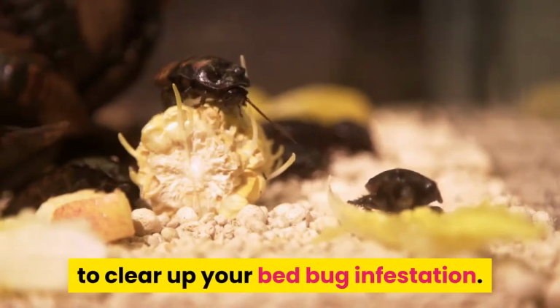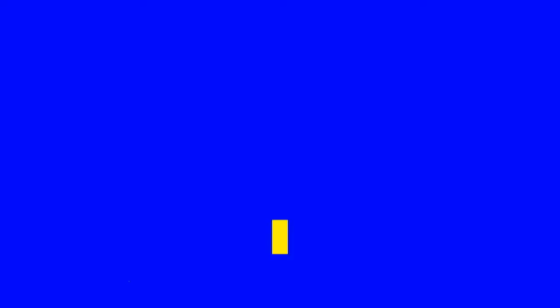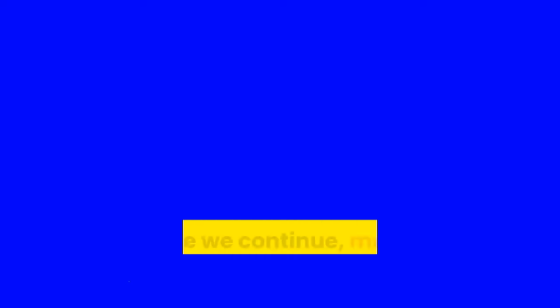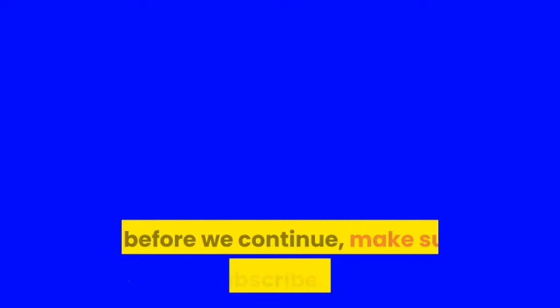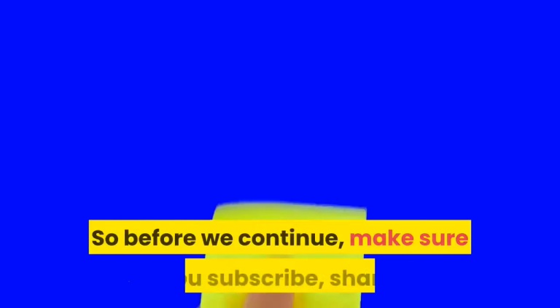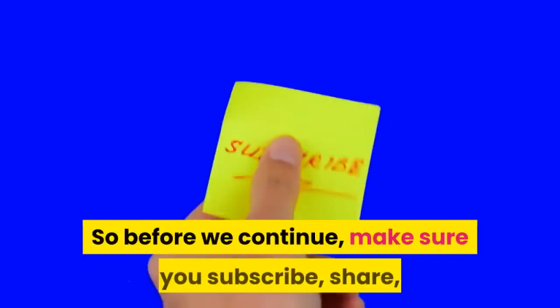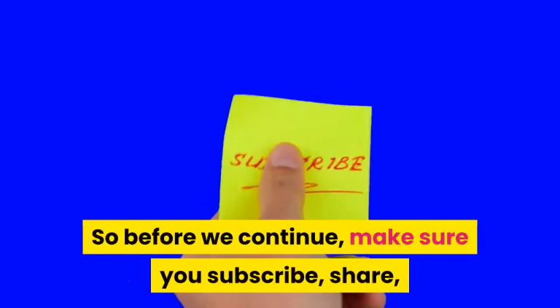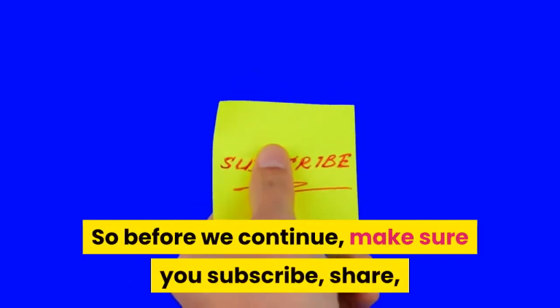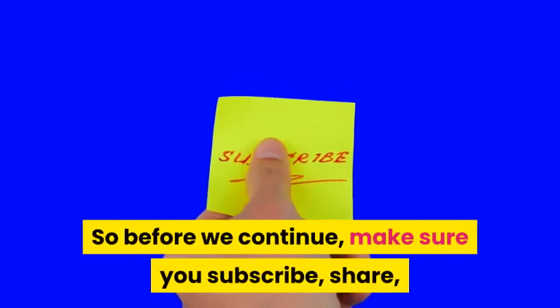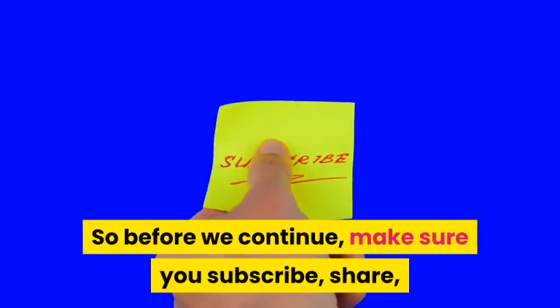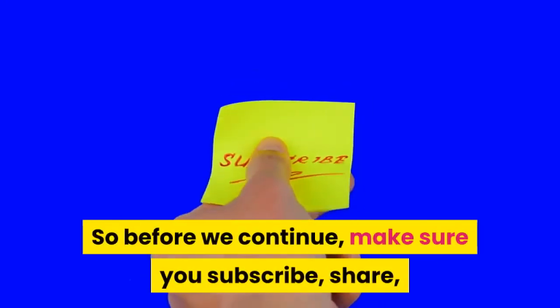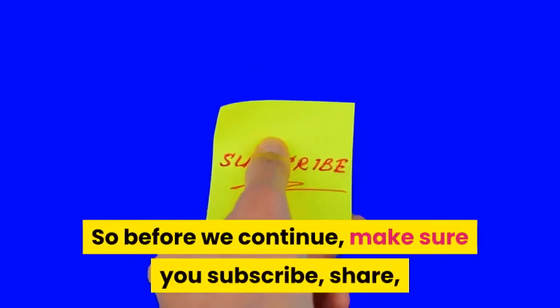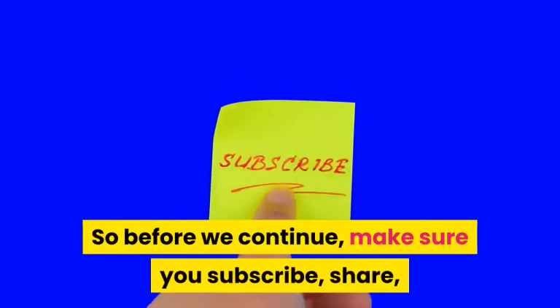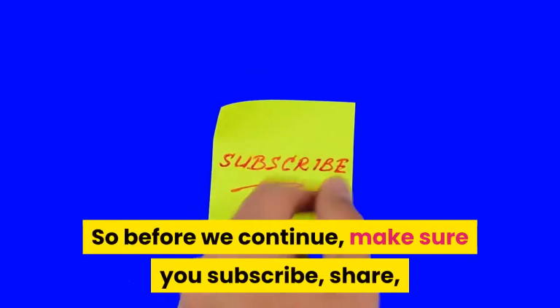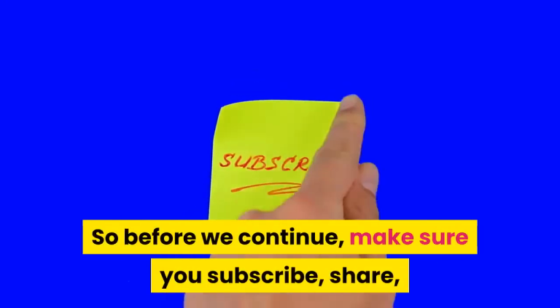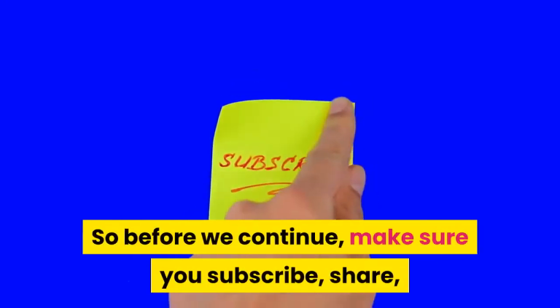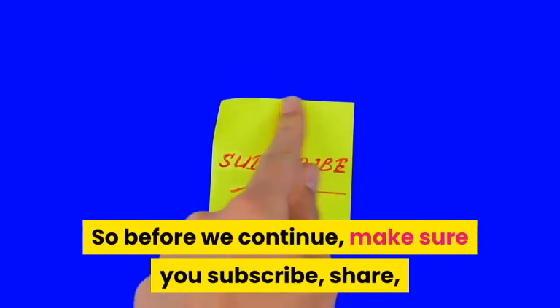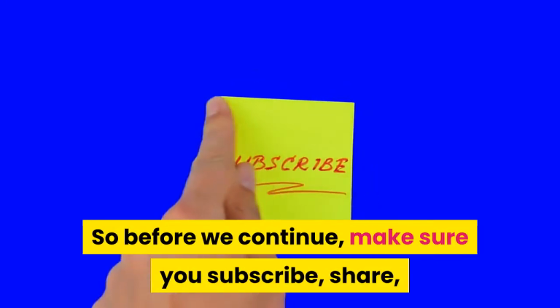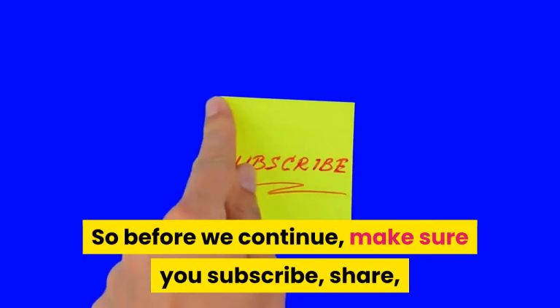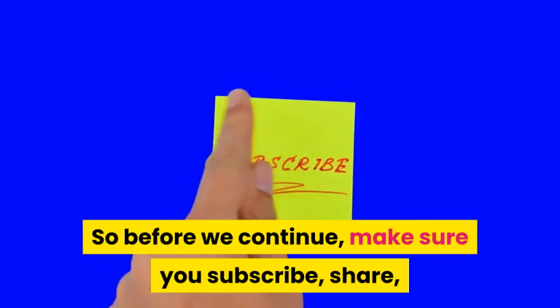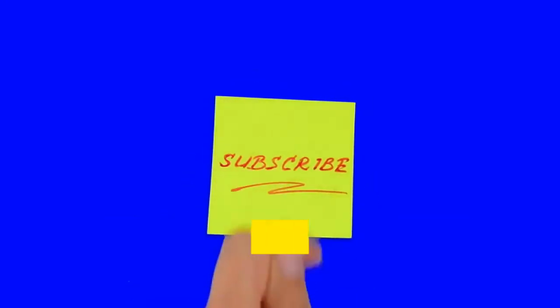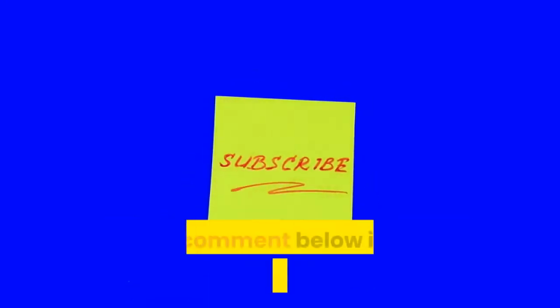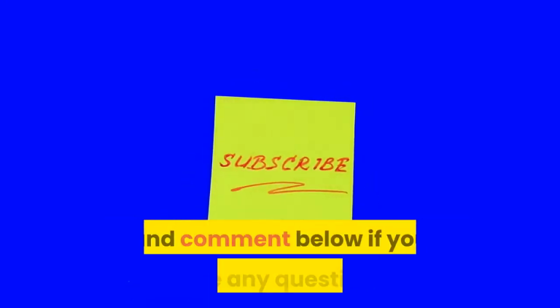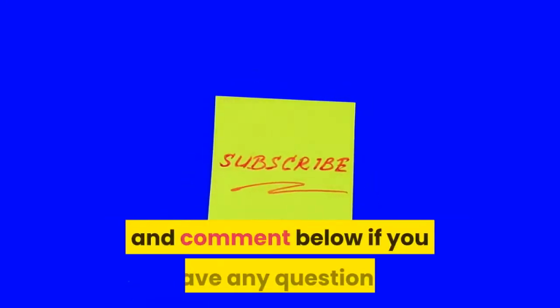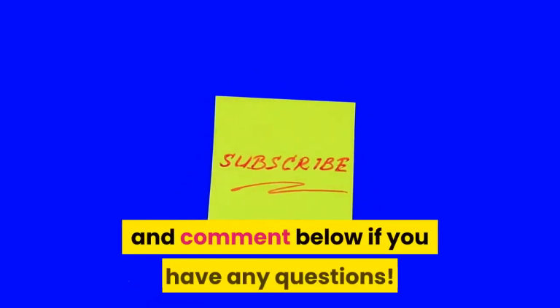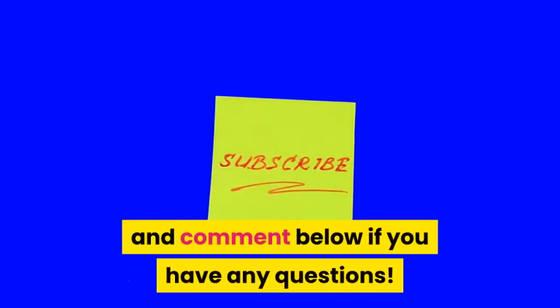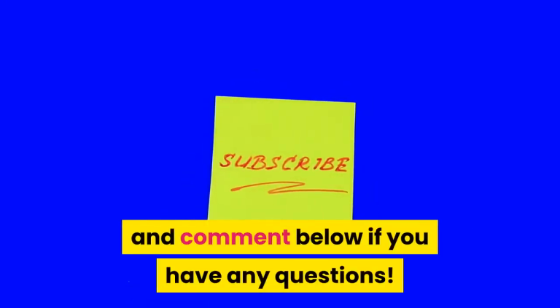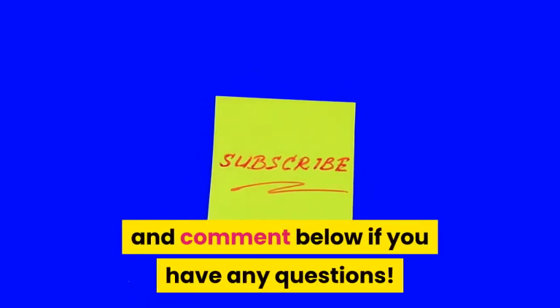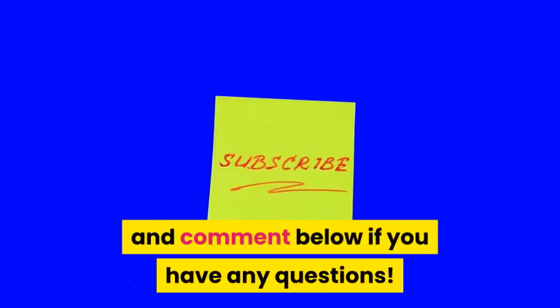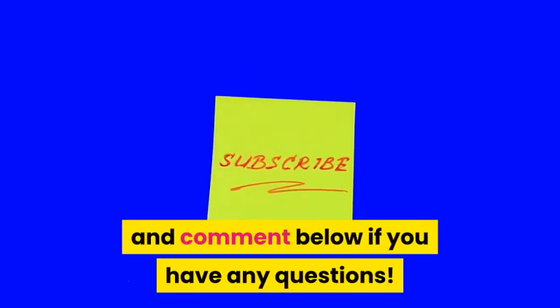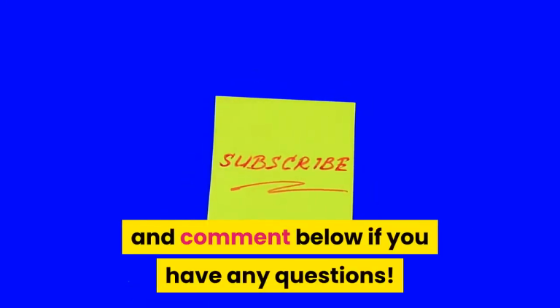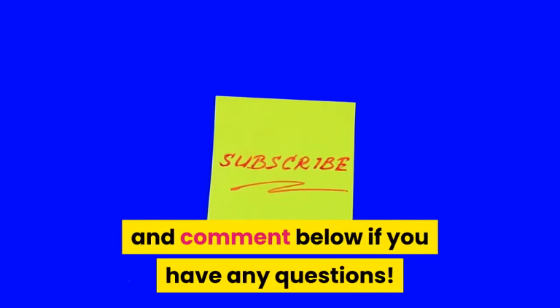Before we continue, make sure you subscribe, share, and comment below if you have any questions.